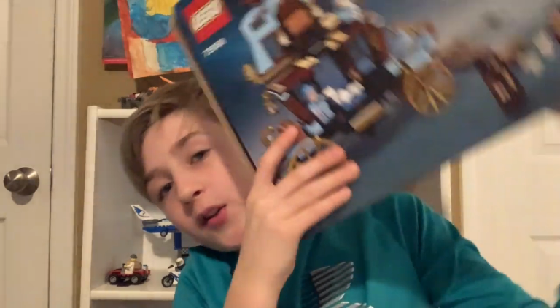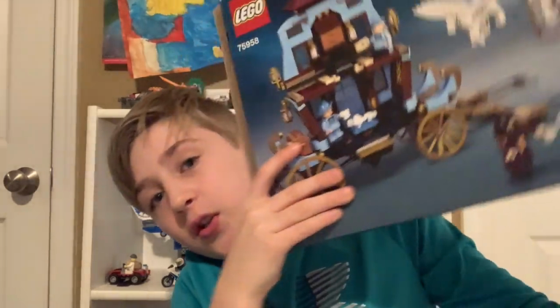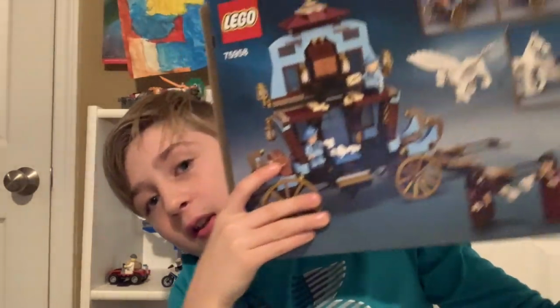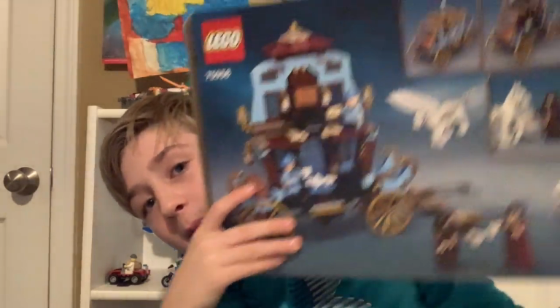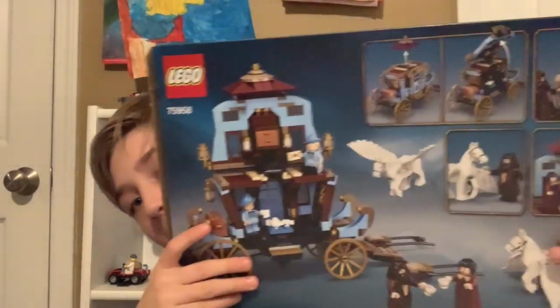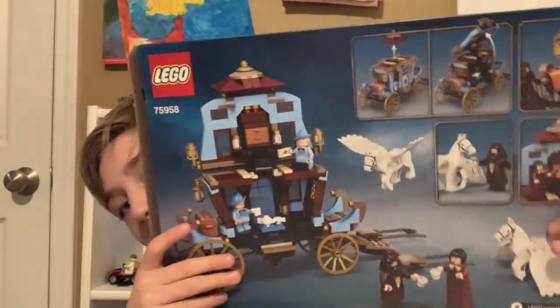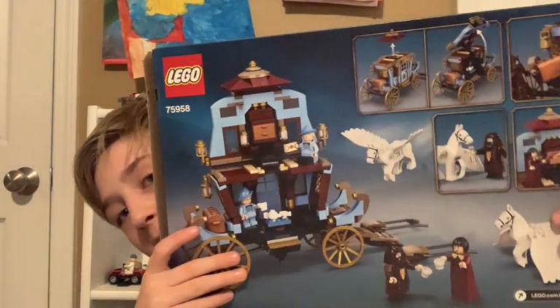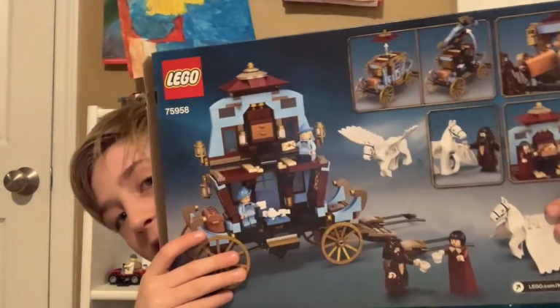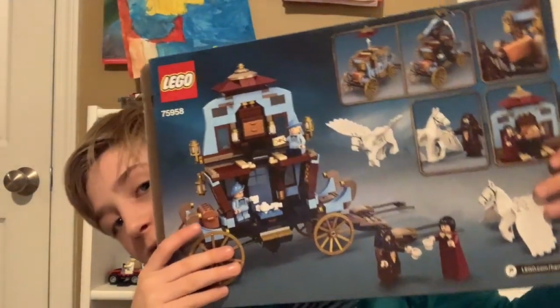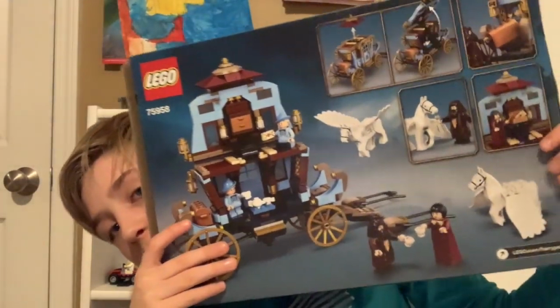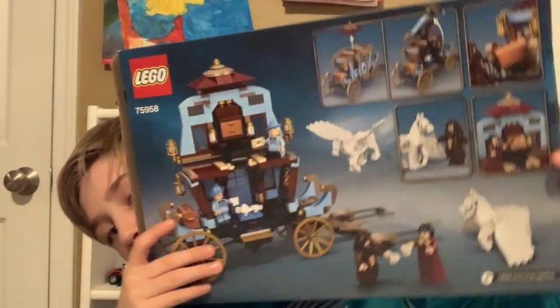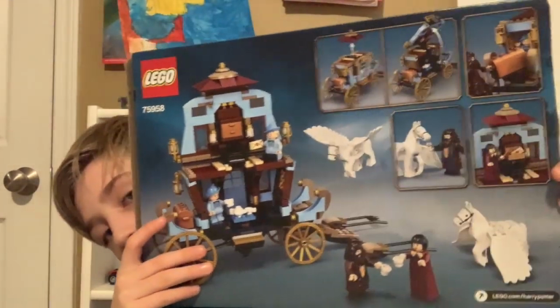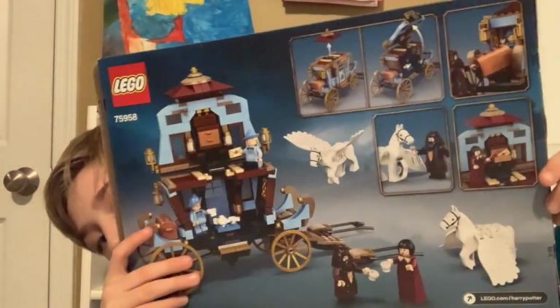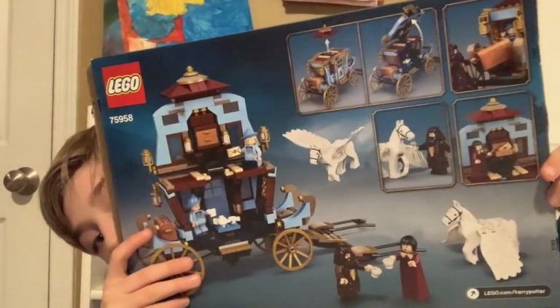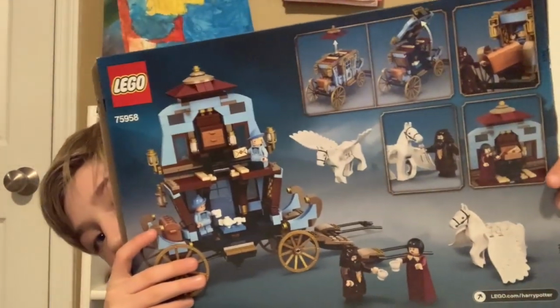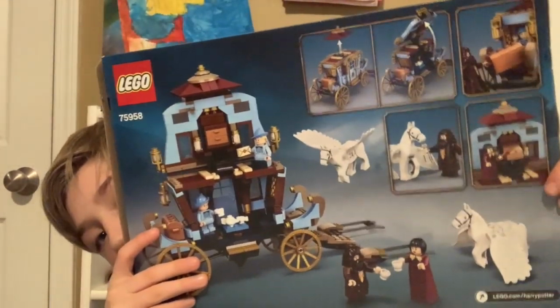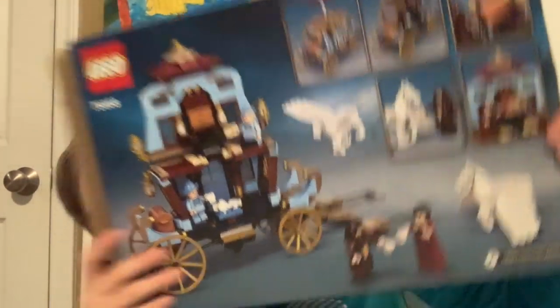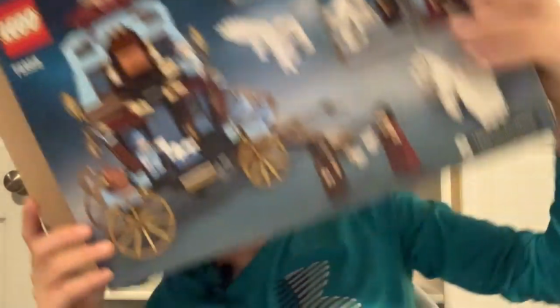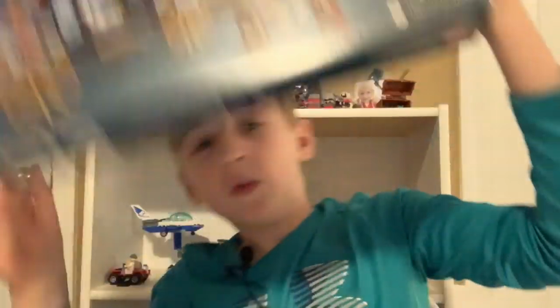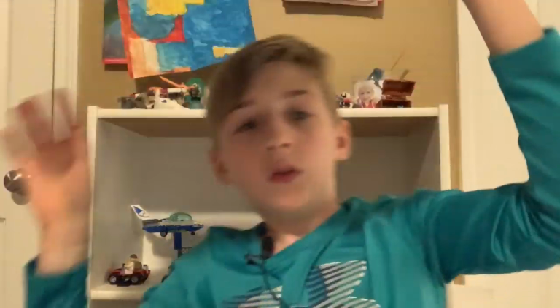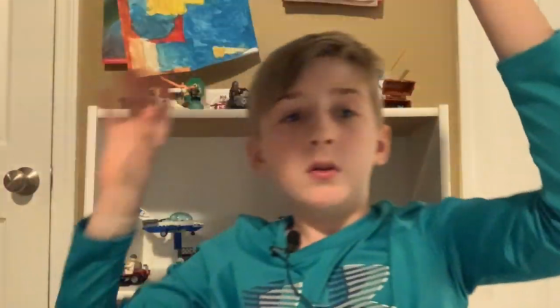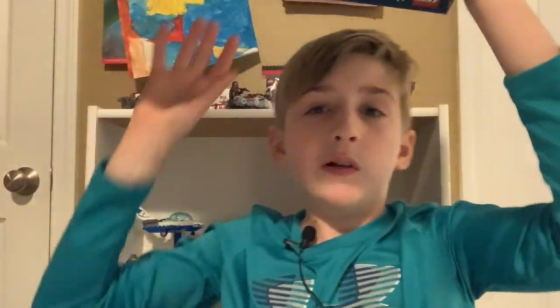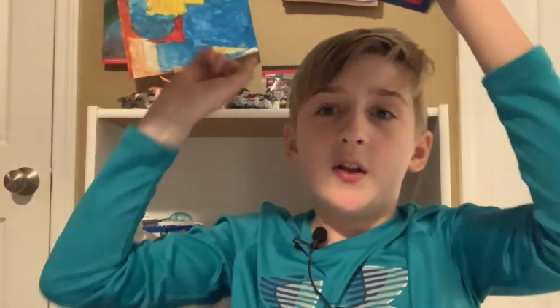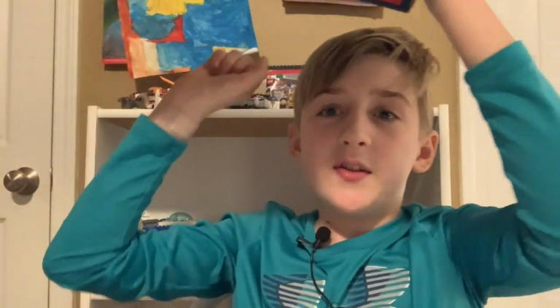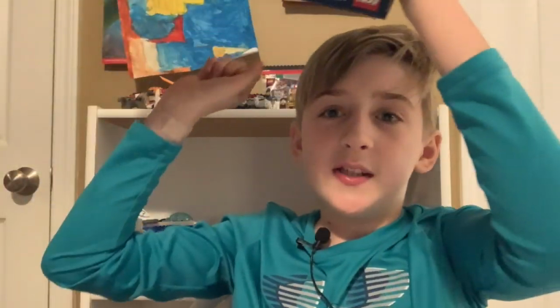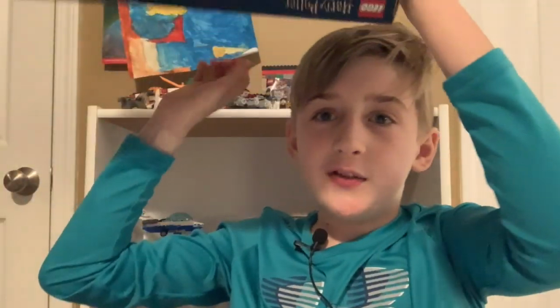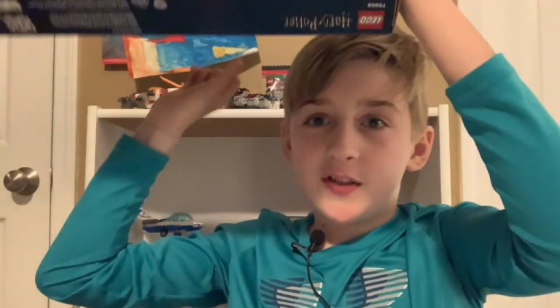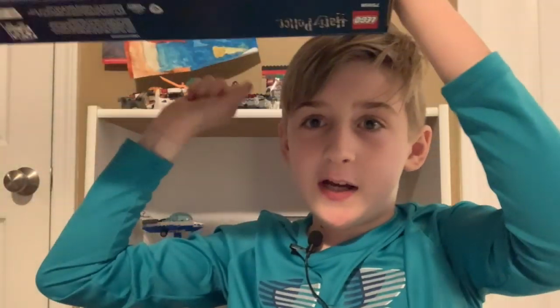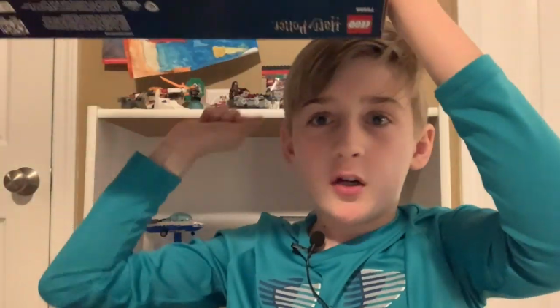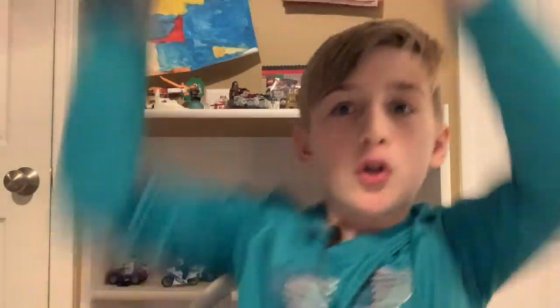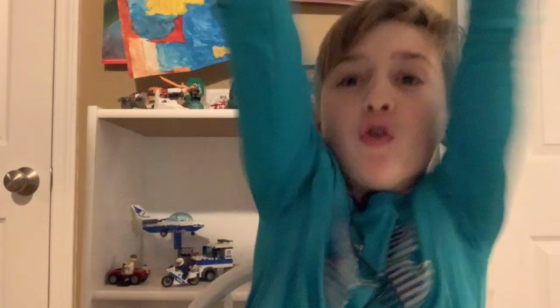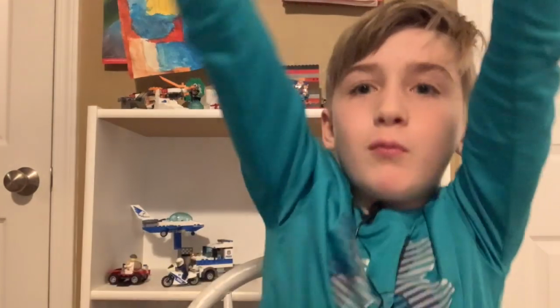Here's a look at the back of the box. Let's yeet this out of here.